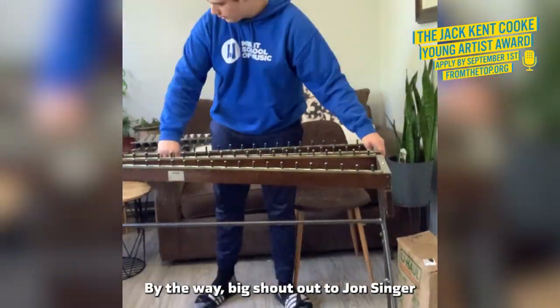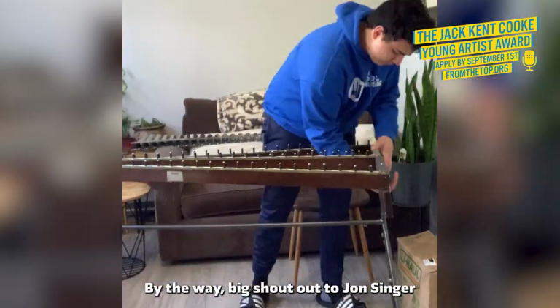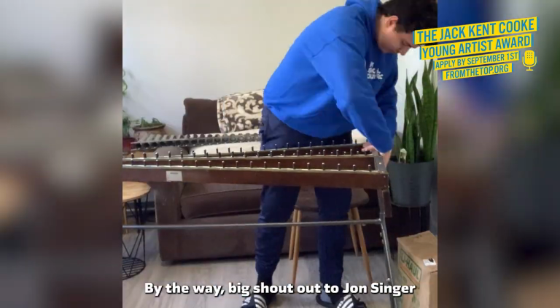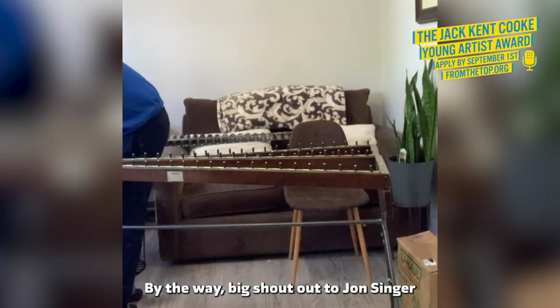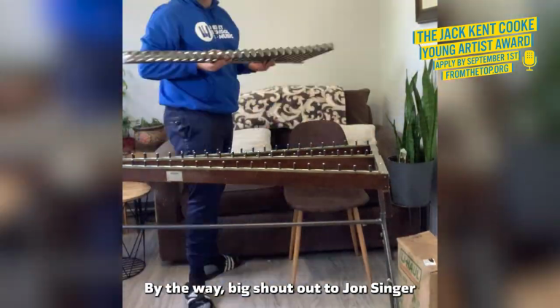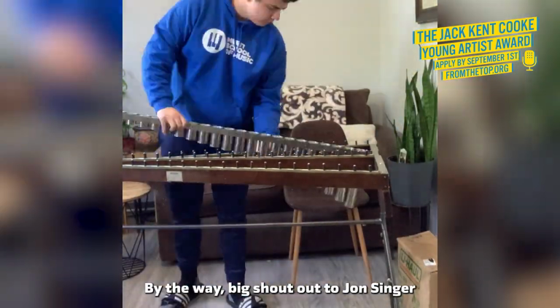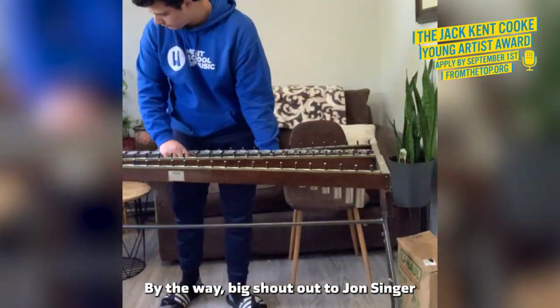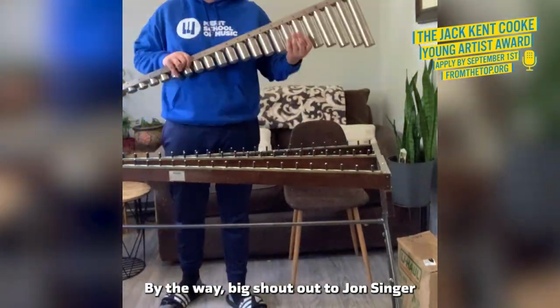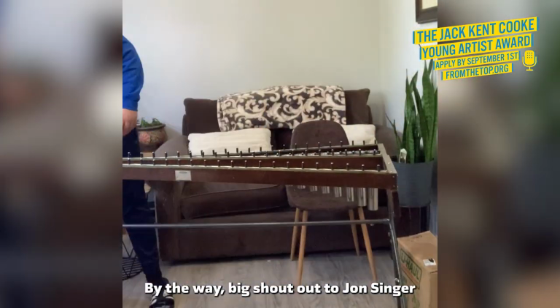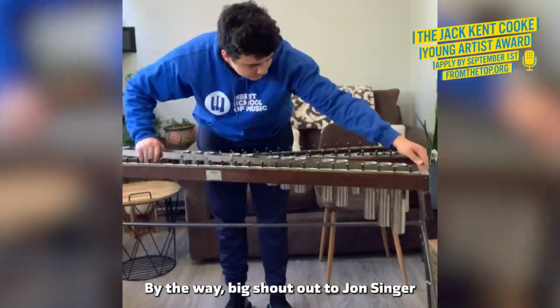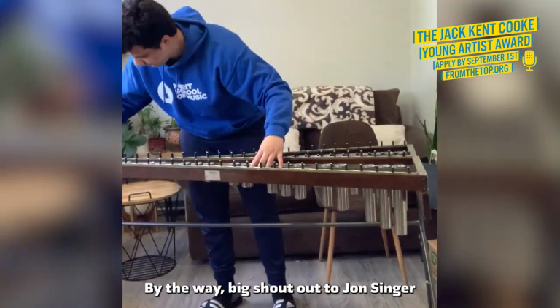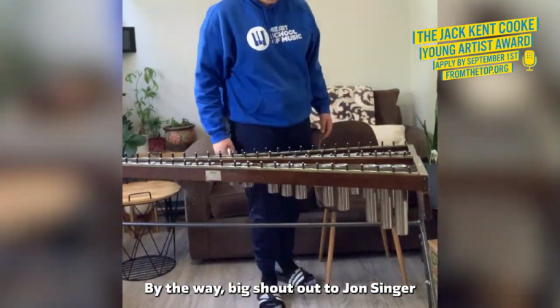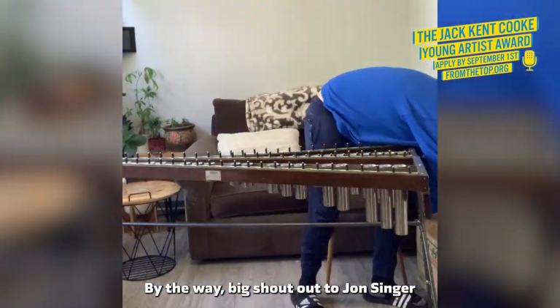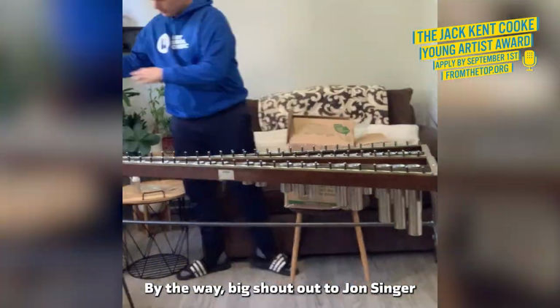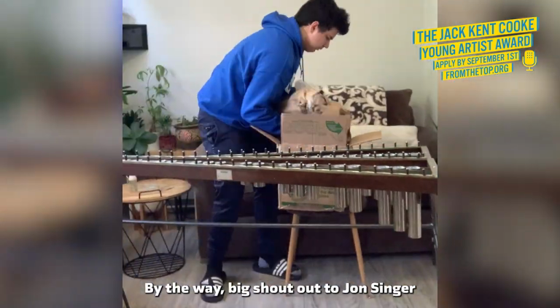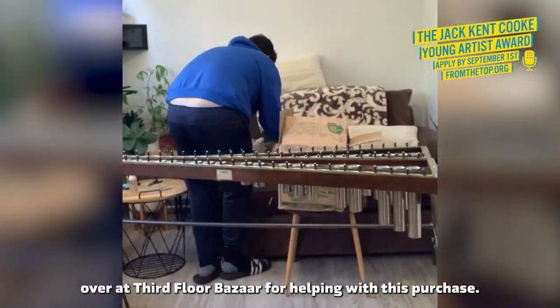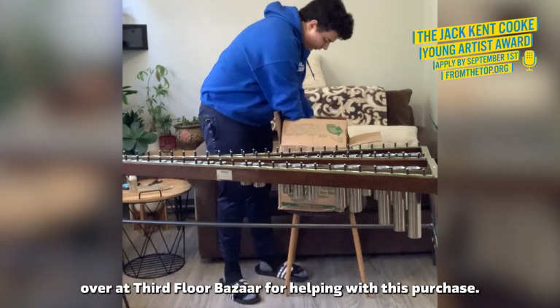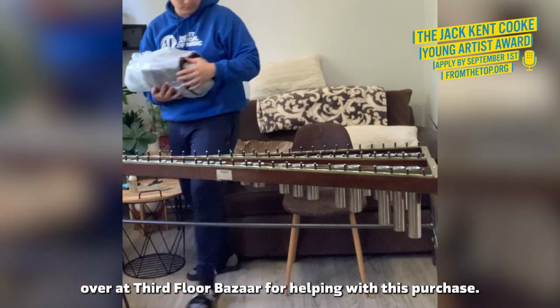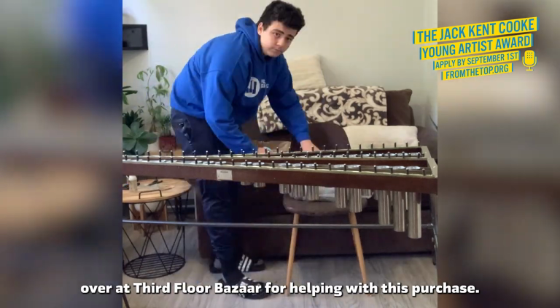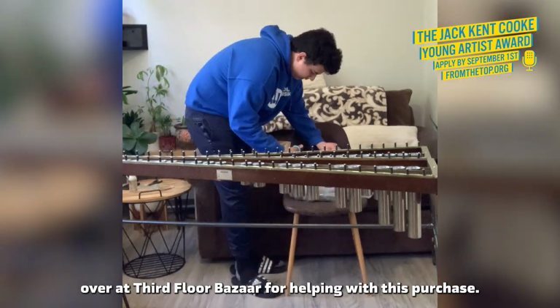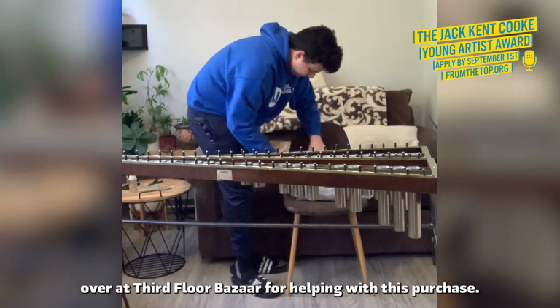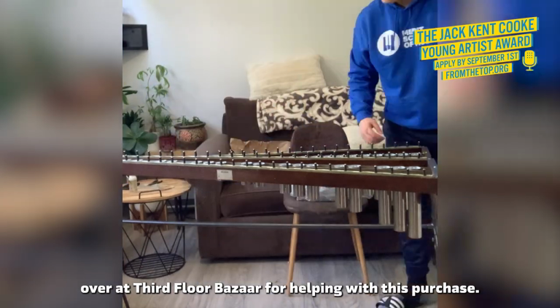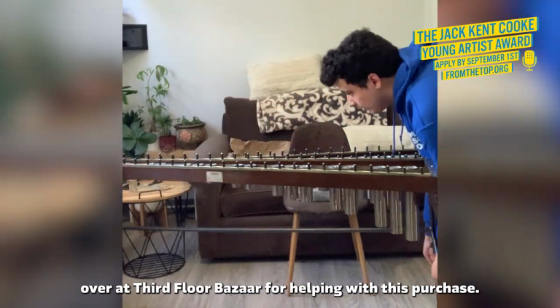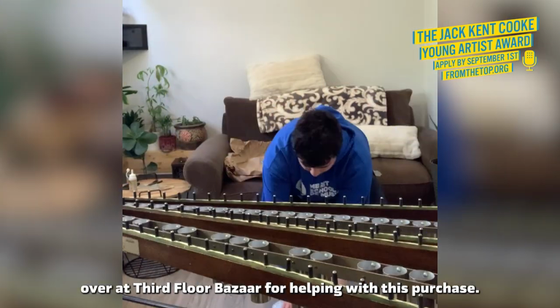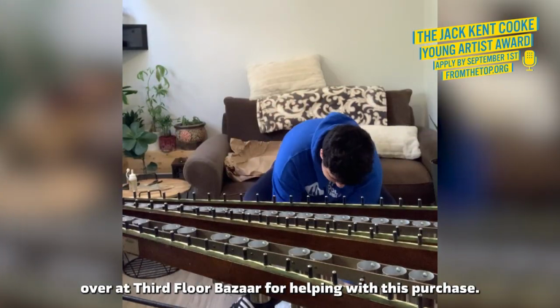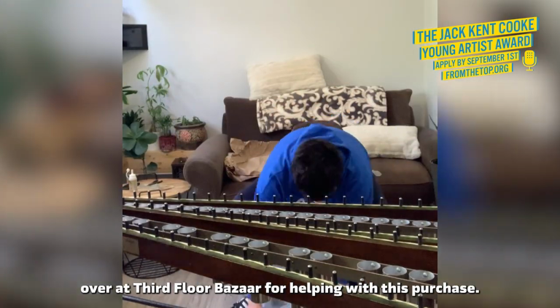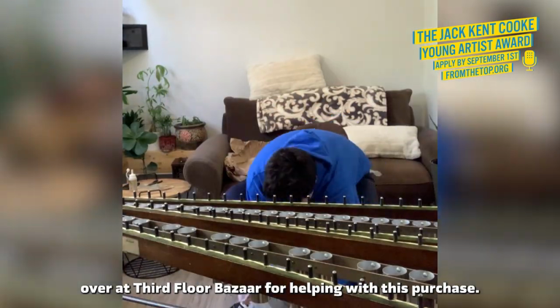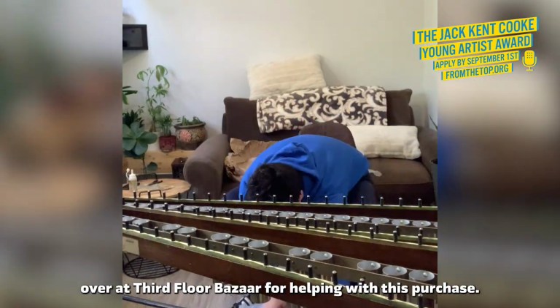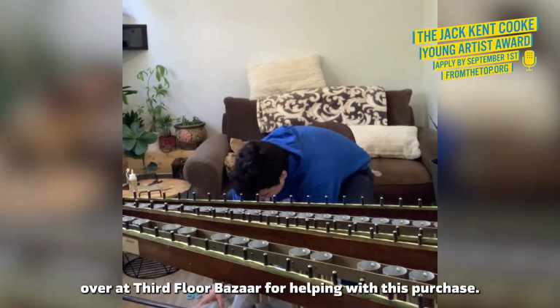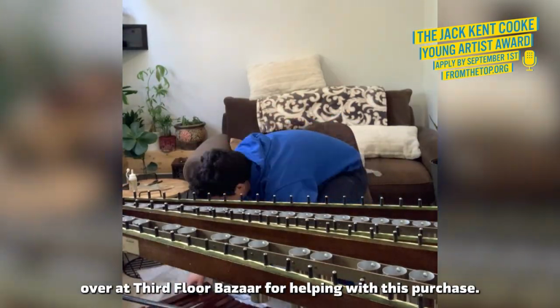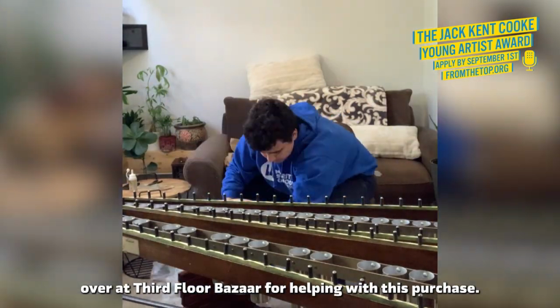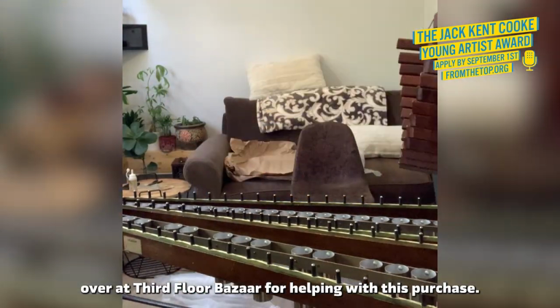By the way, big shout out to John Singer, who's over at Third Floor Bazaar, helping with this purchase.